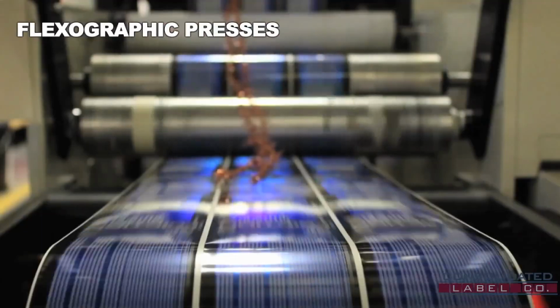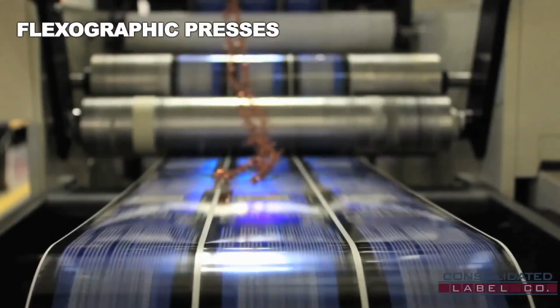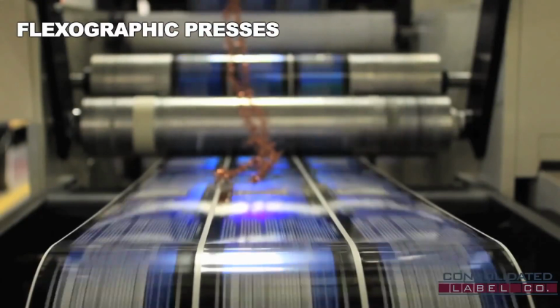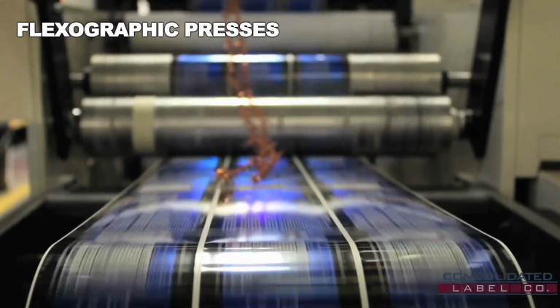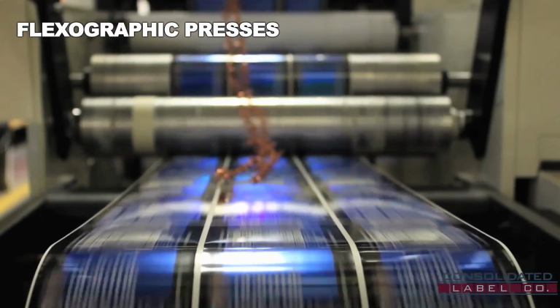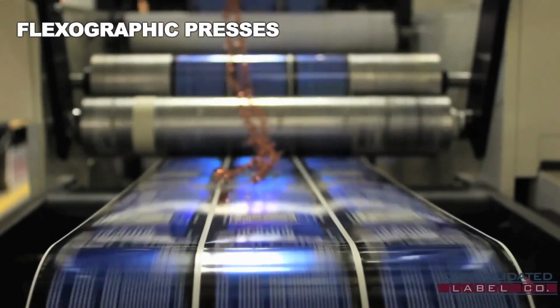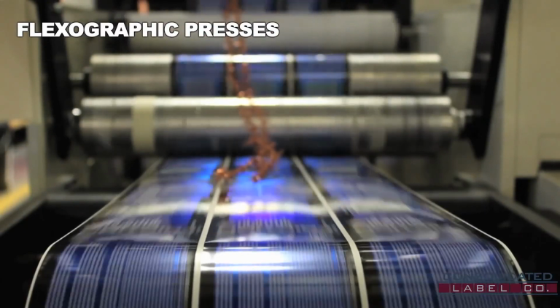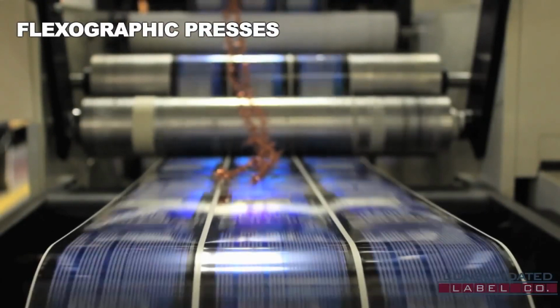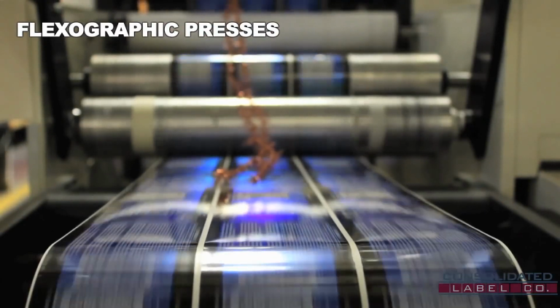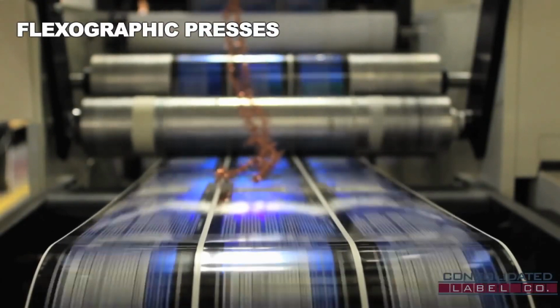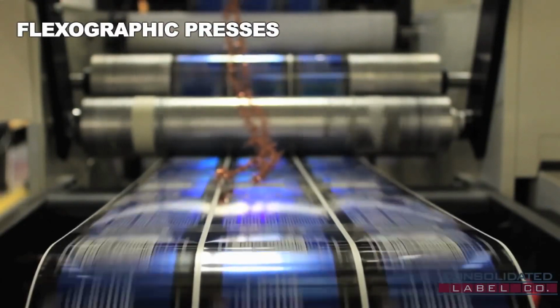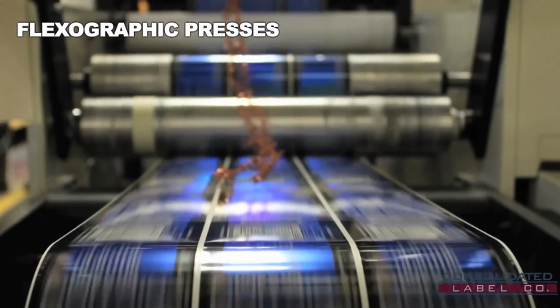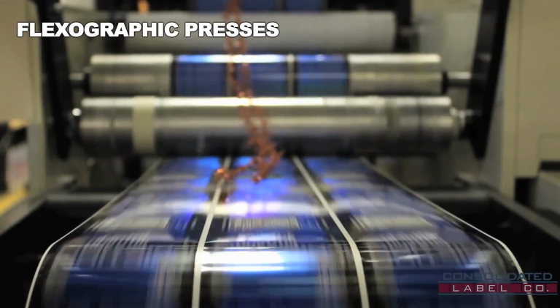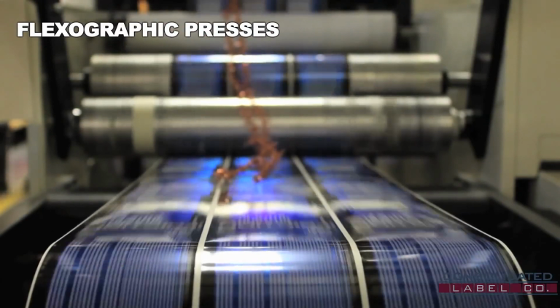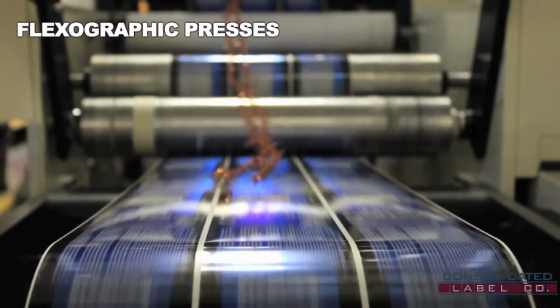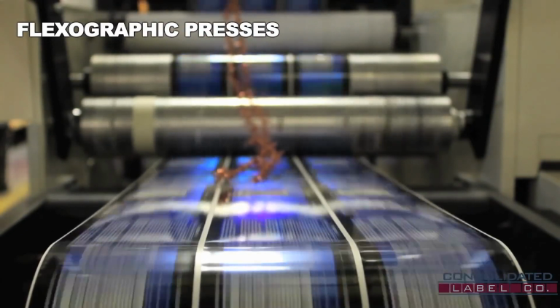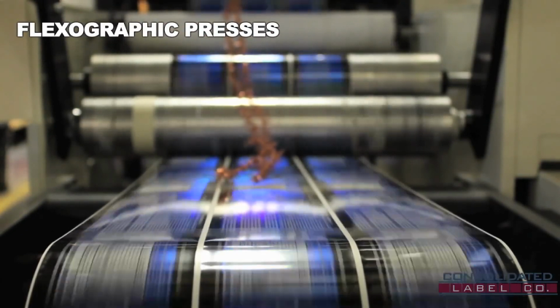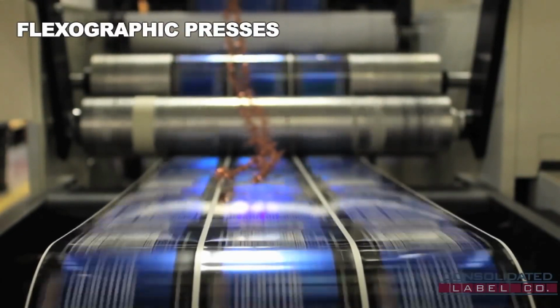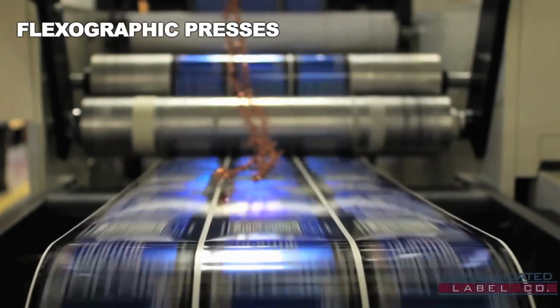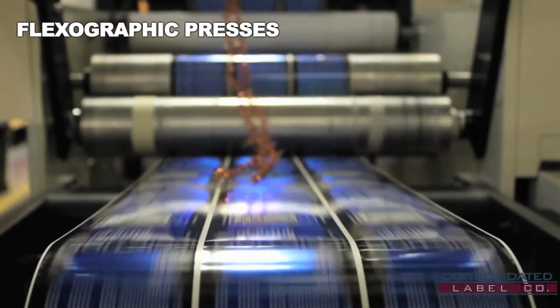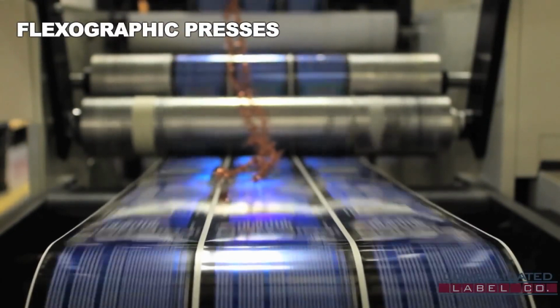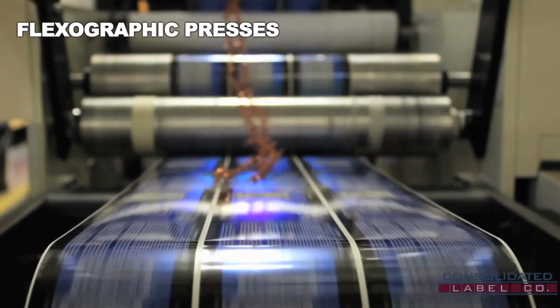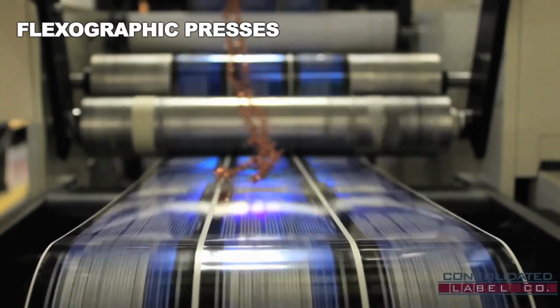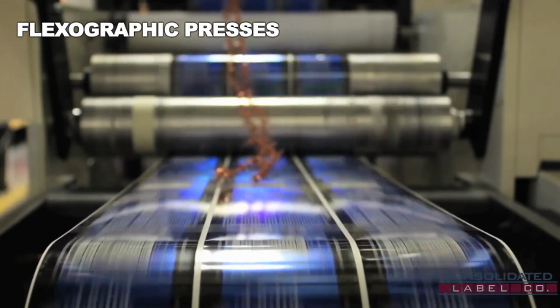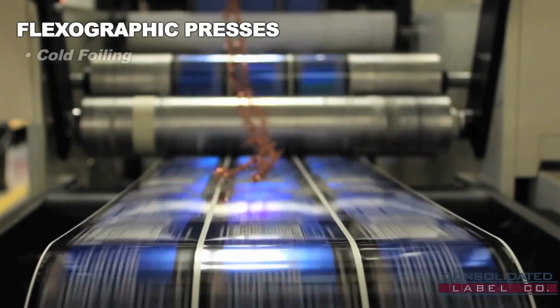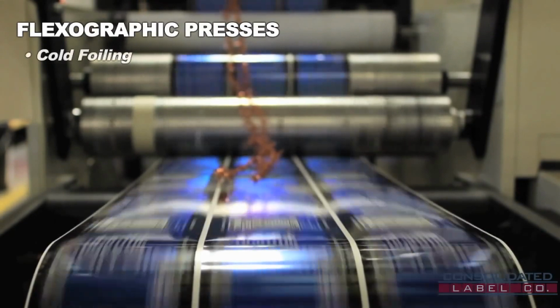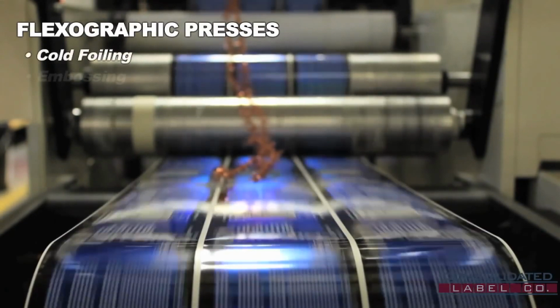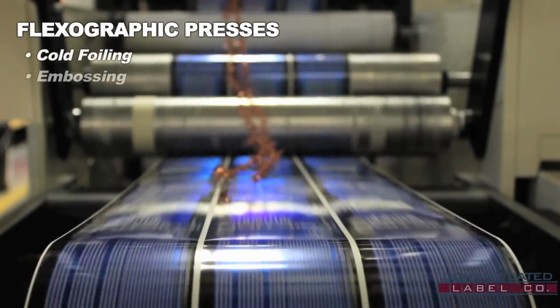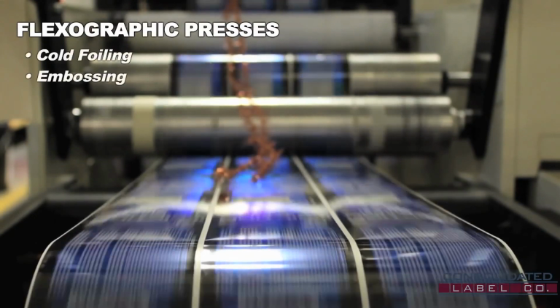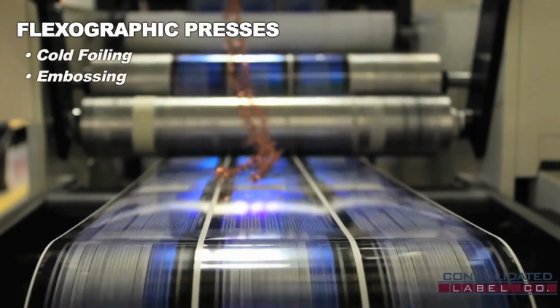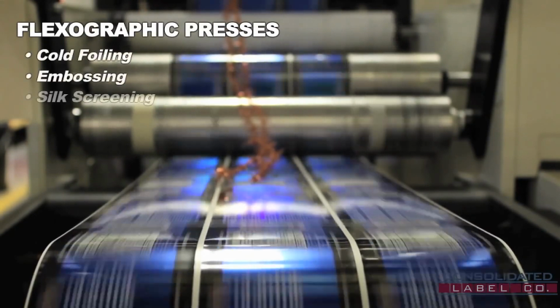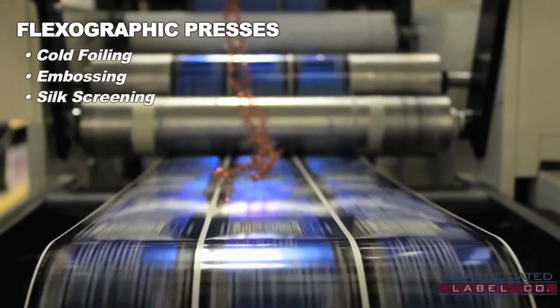At Consolidated Label, we've expanded the capabilities of our flexographic presses for more complicated processes such as cold foiling, embossing, and silk screening.